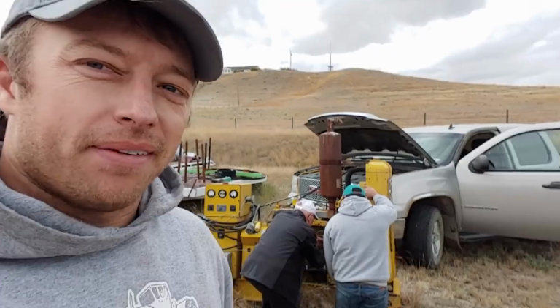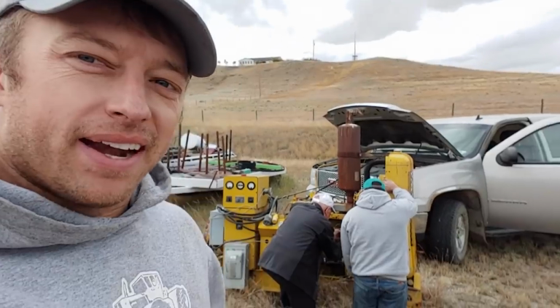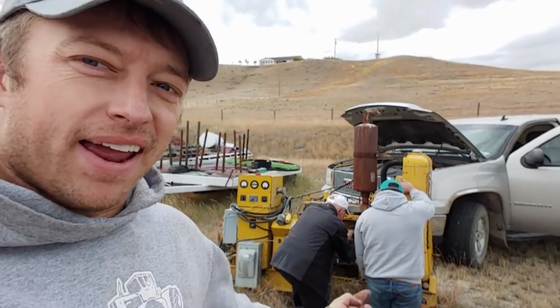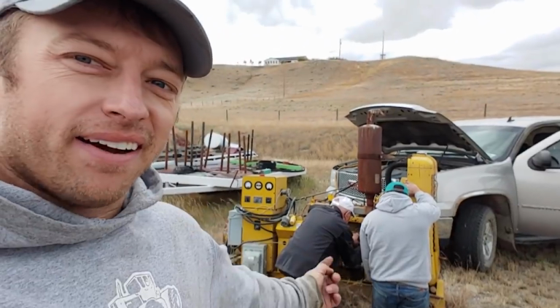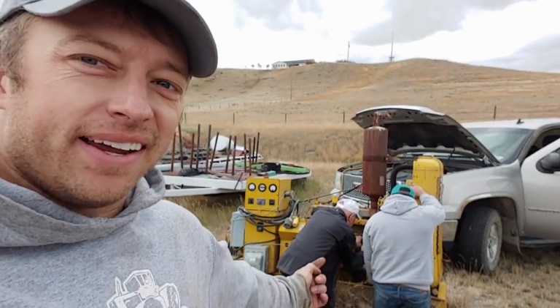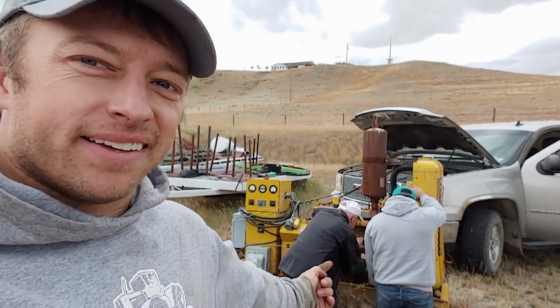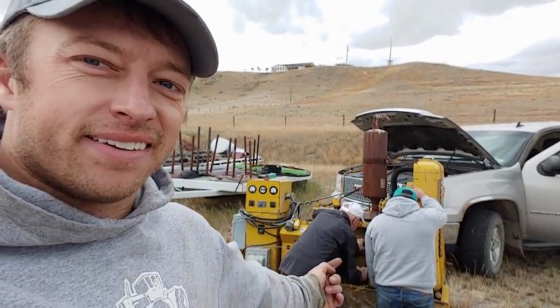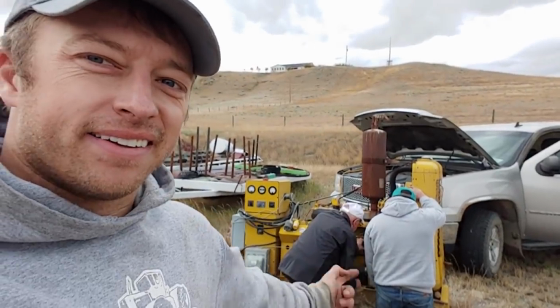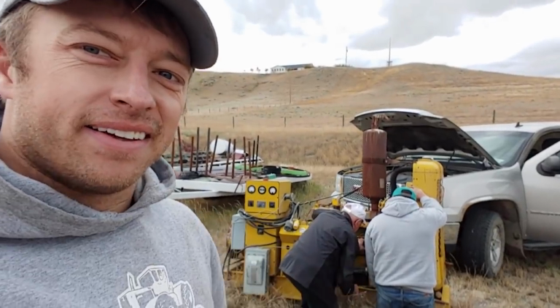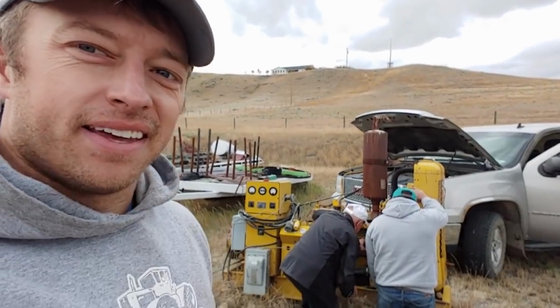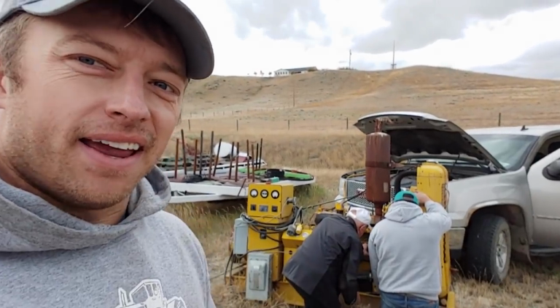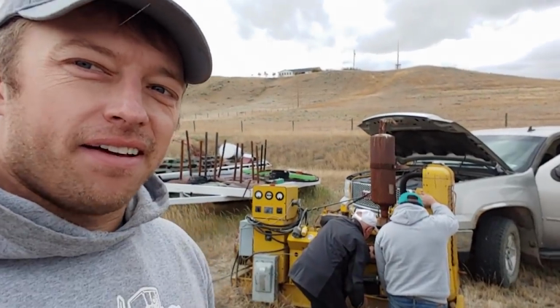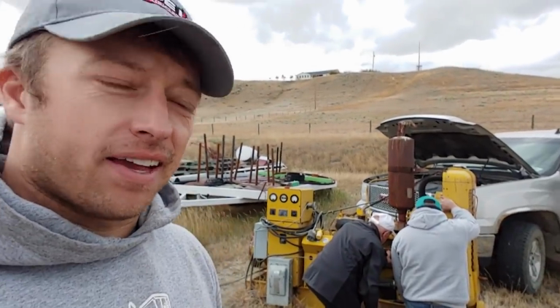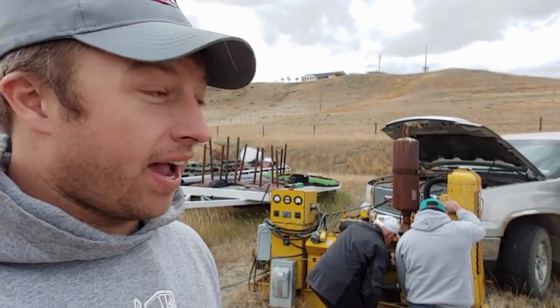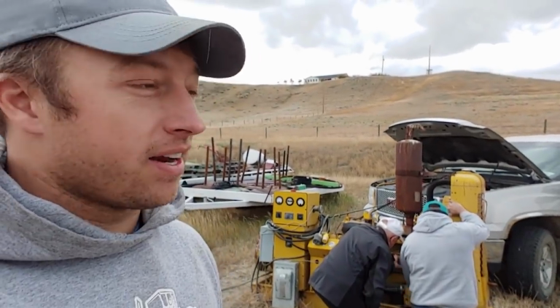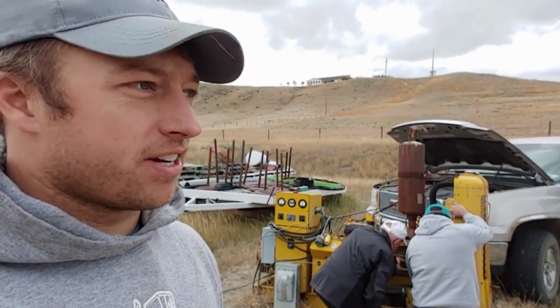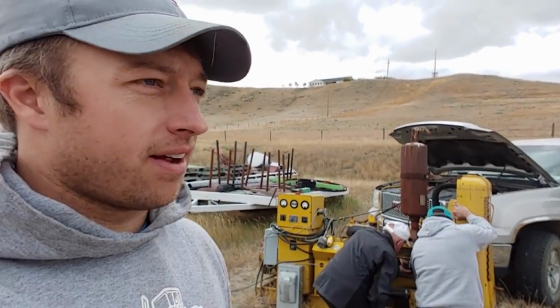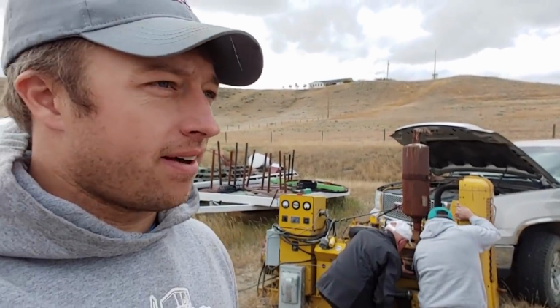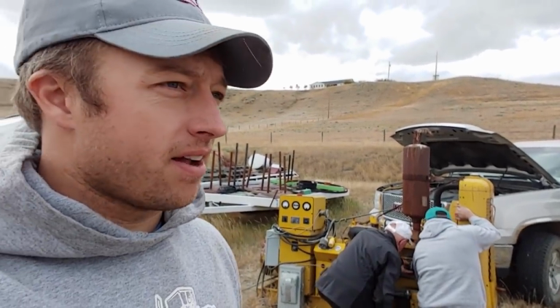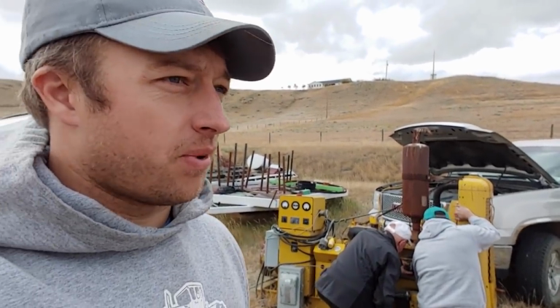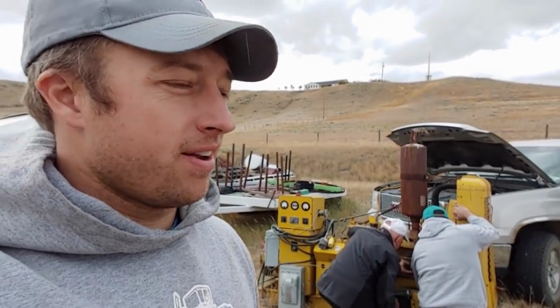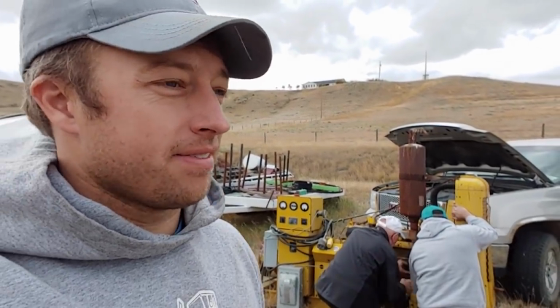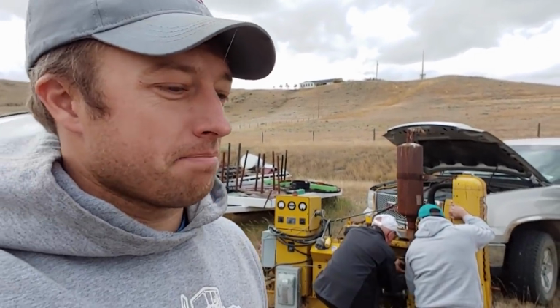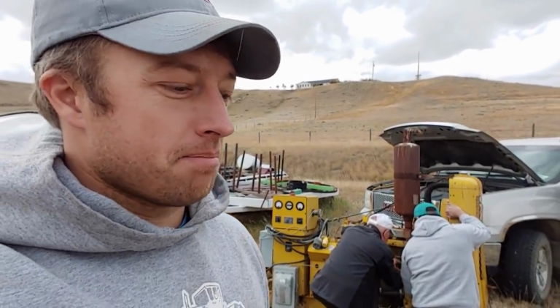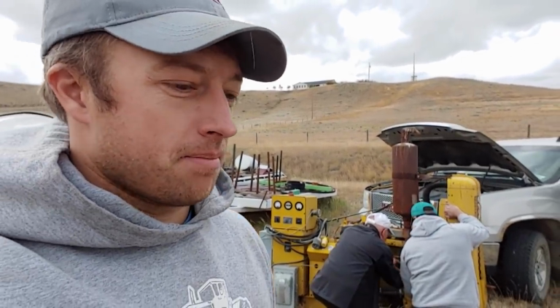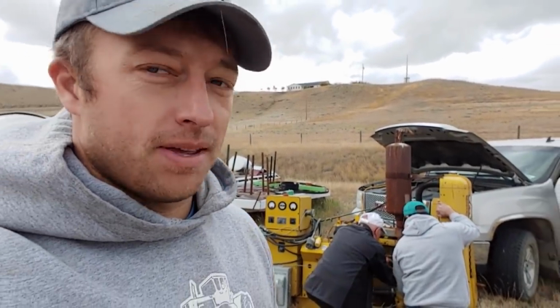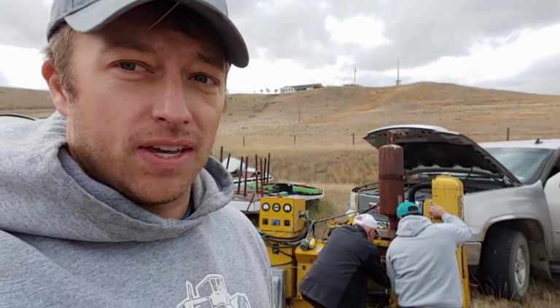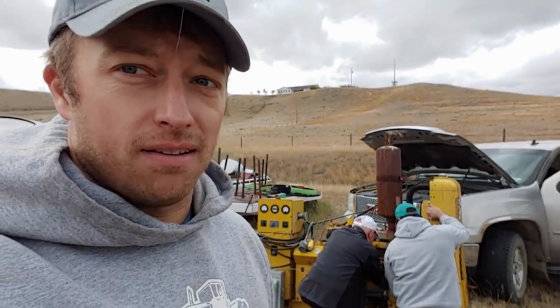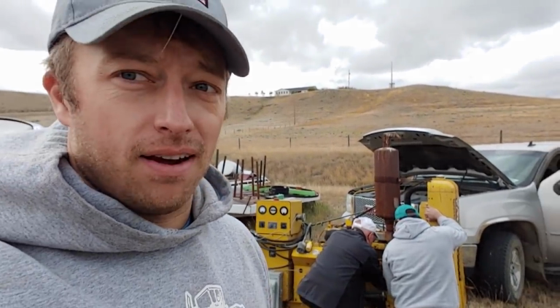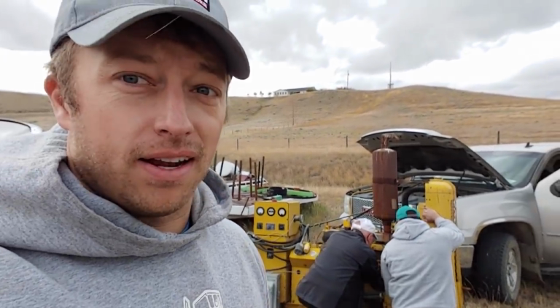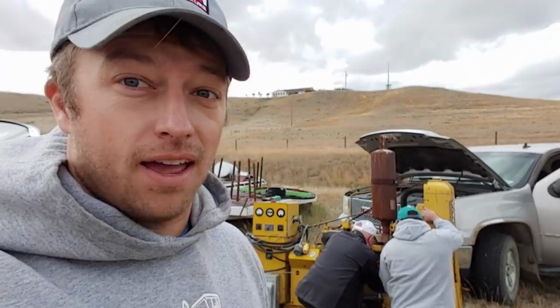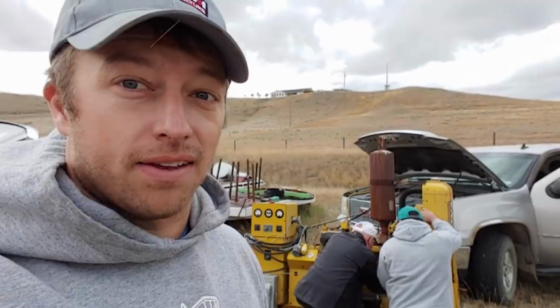We ran into Harry, and Harry's like, 'I got a generator. You guys want it? If you can get it running, you can have it.'